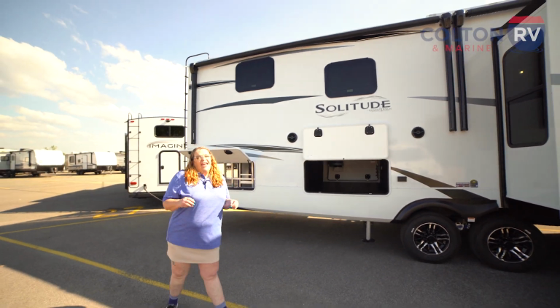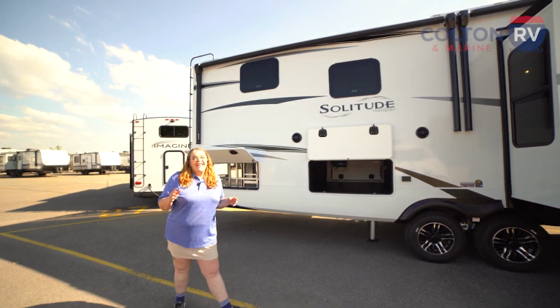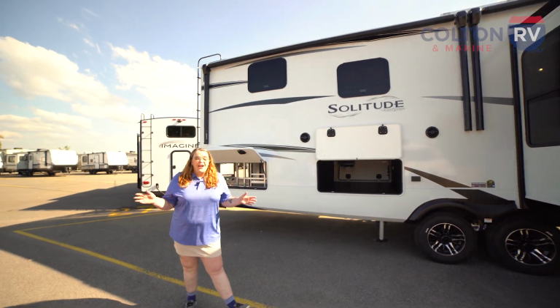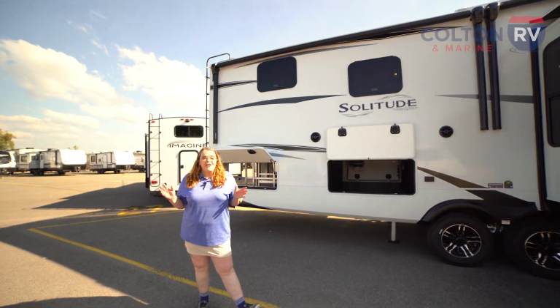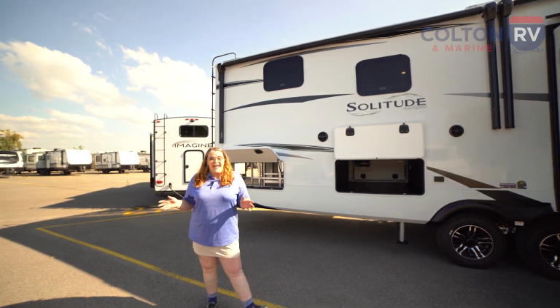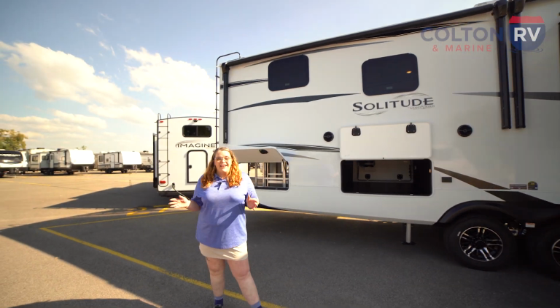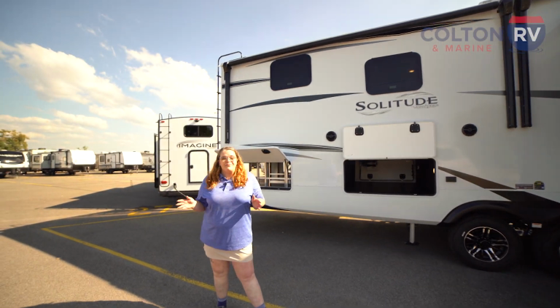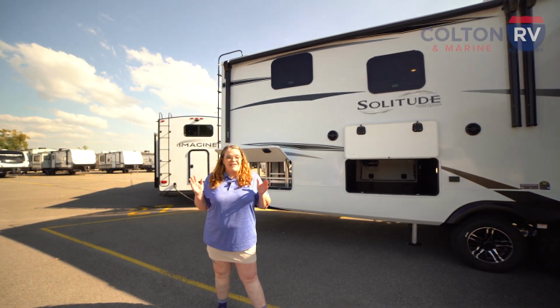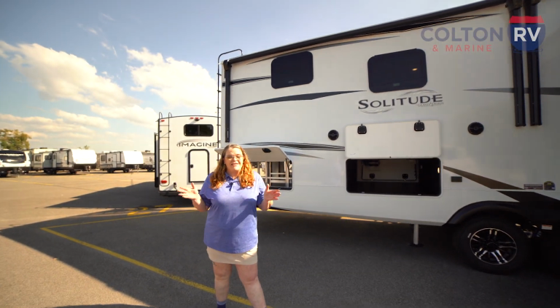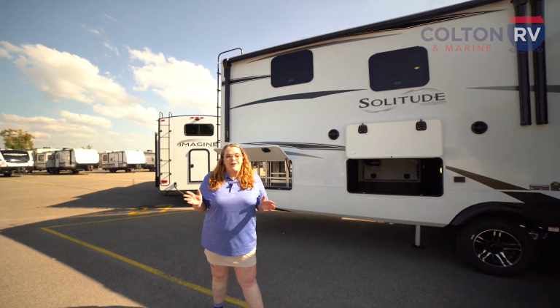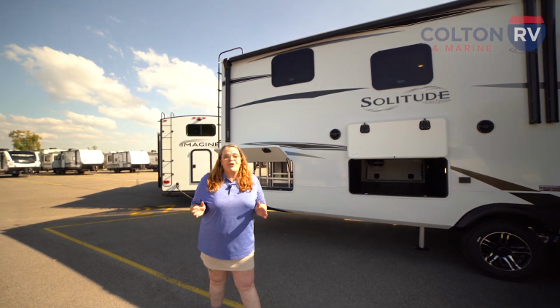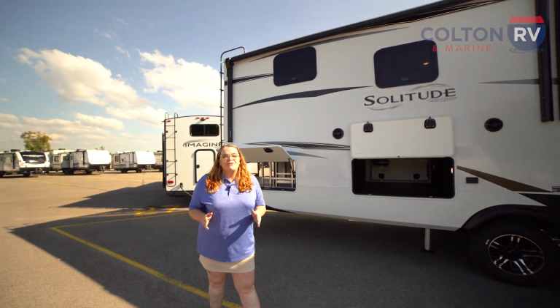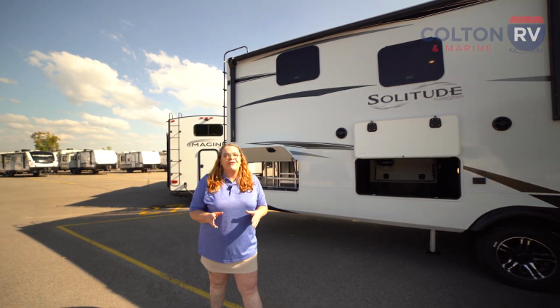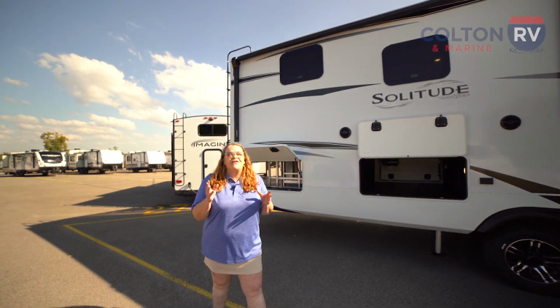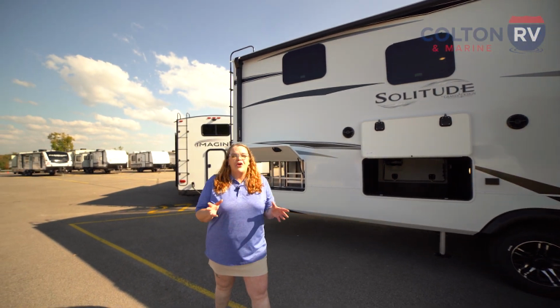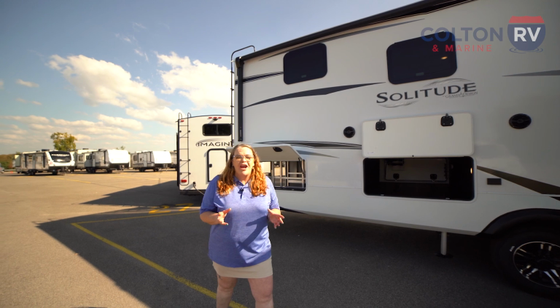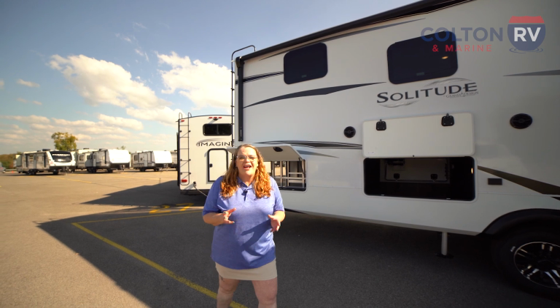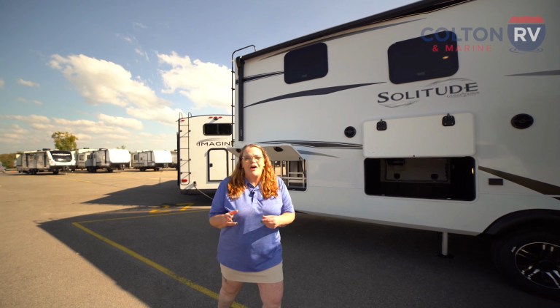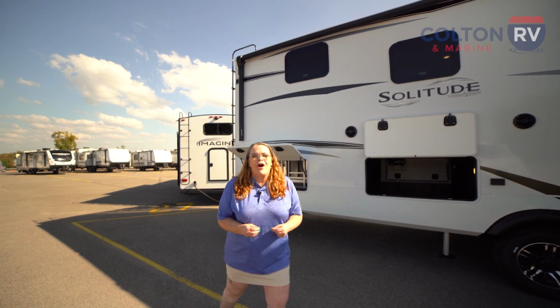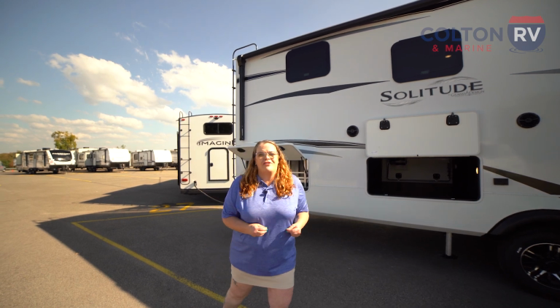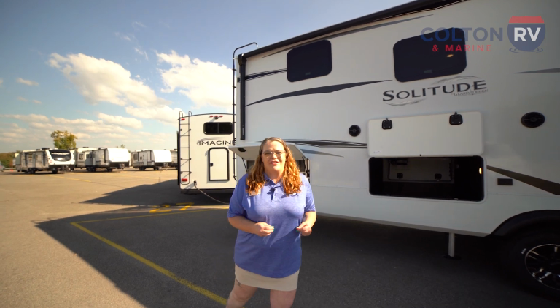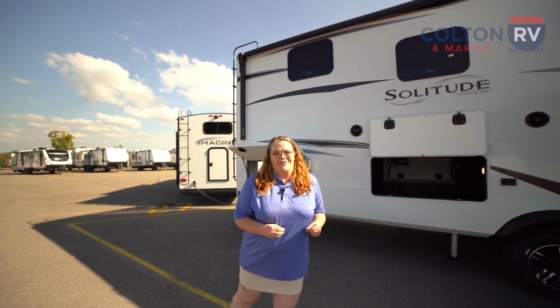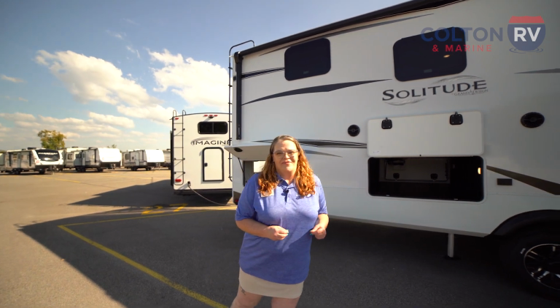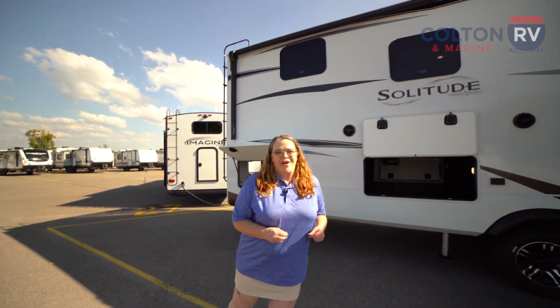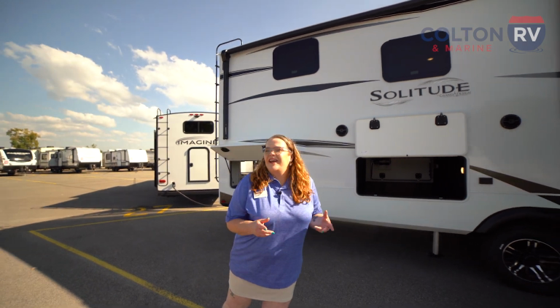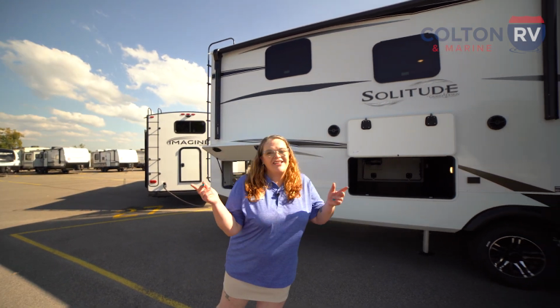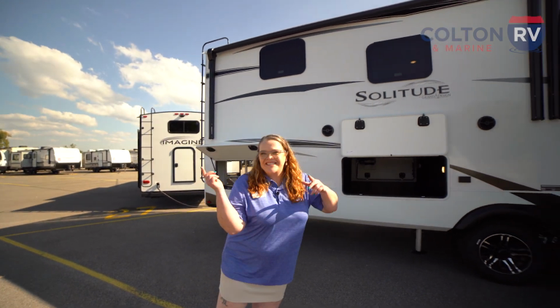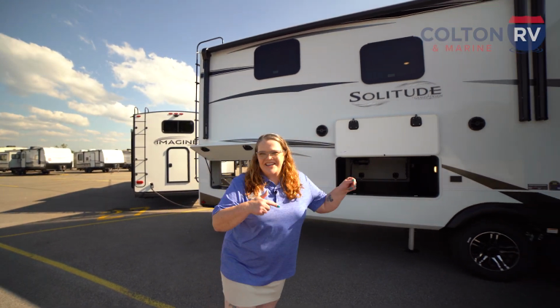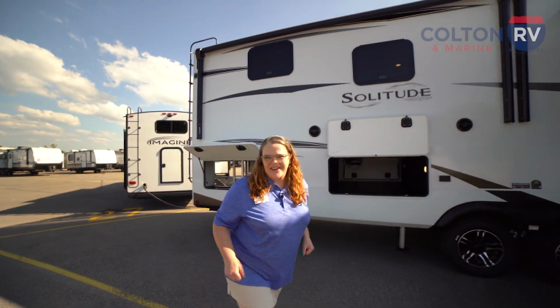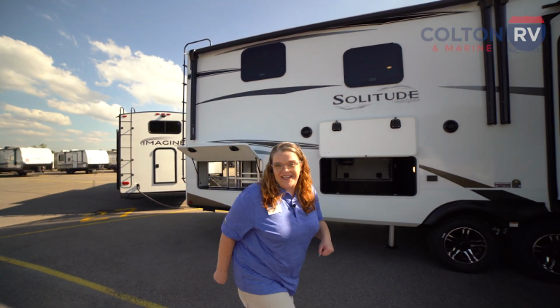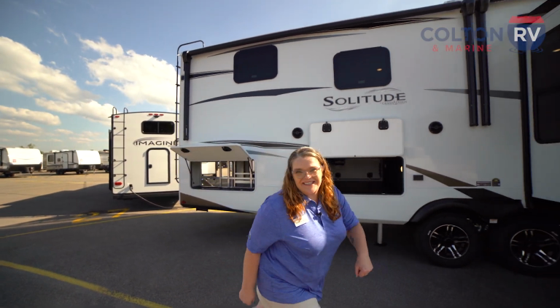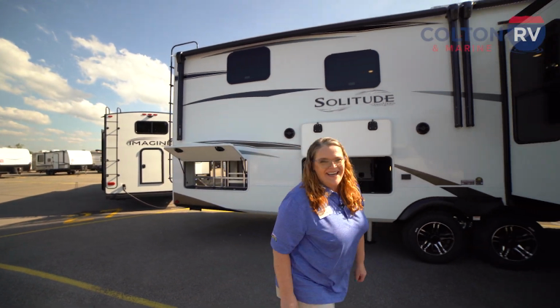Not only that, but this camper comes with a Furion hot water heater. Now let's take a look at the inside.